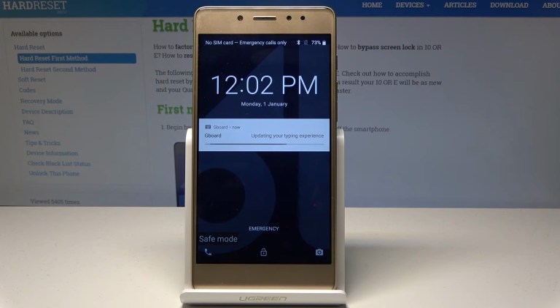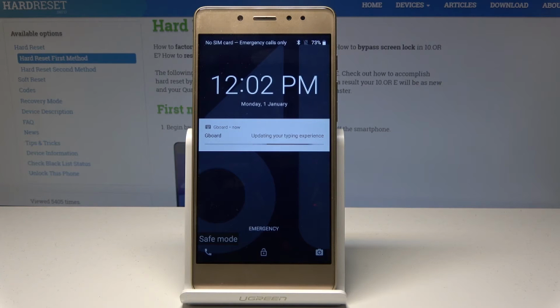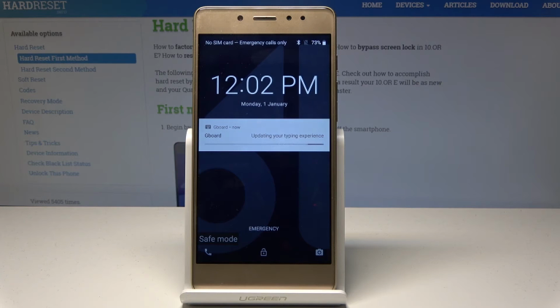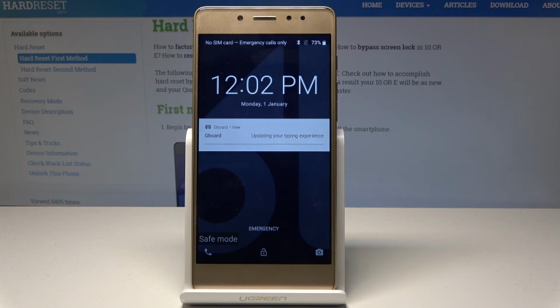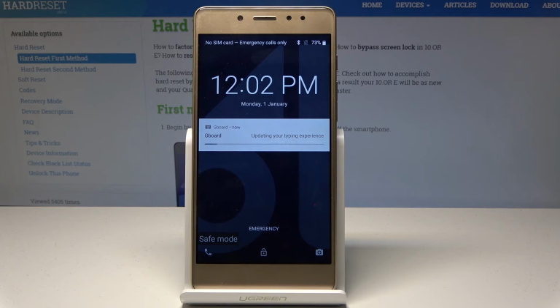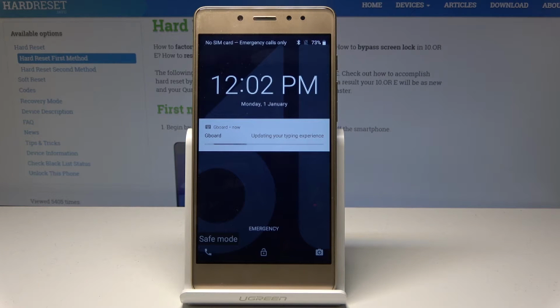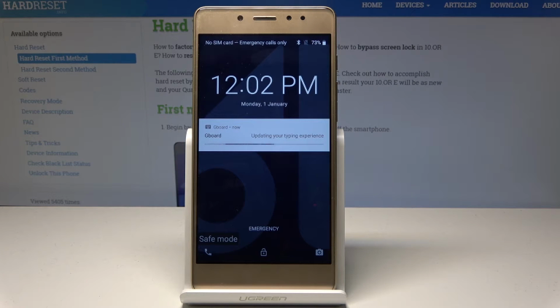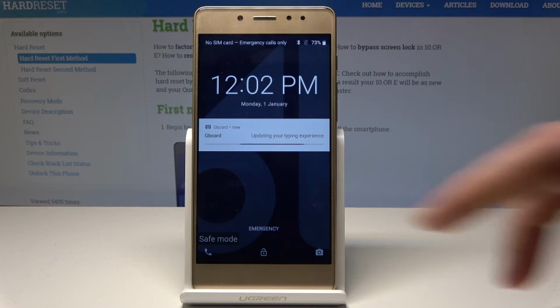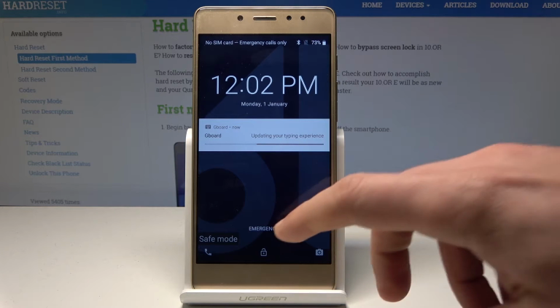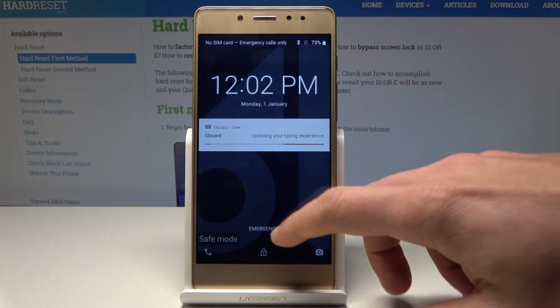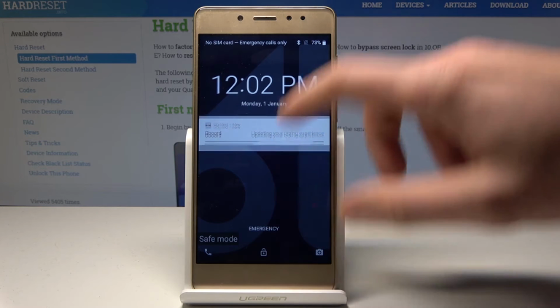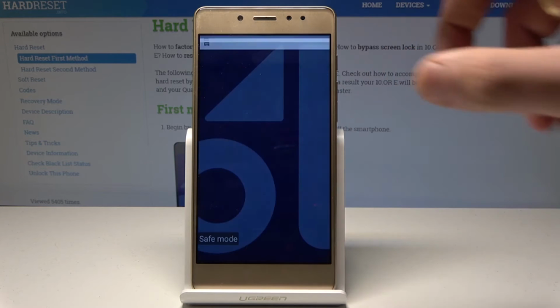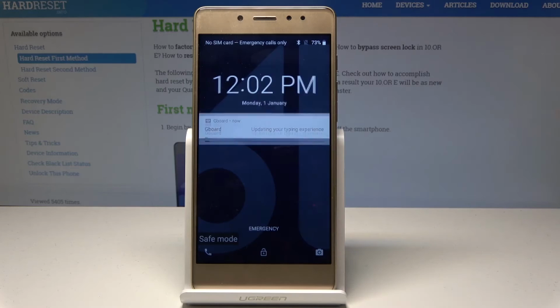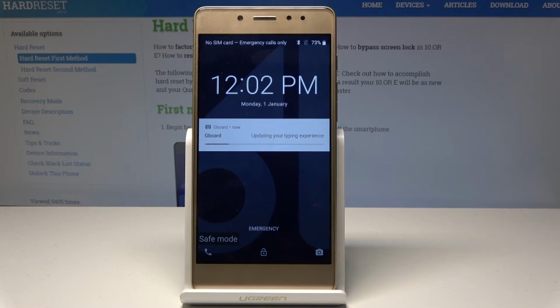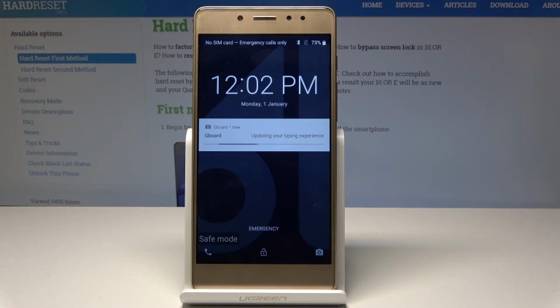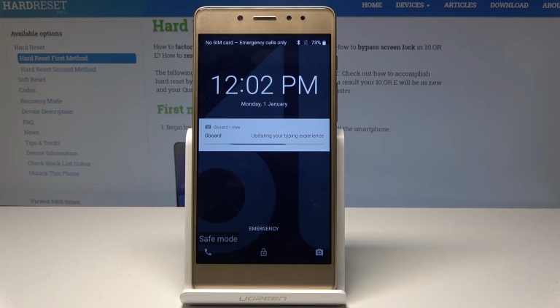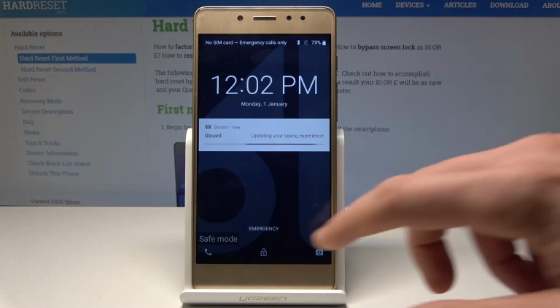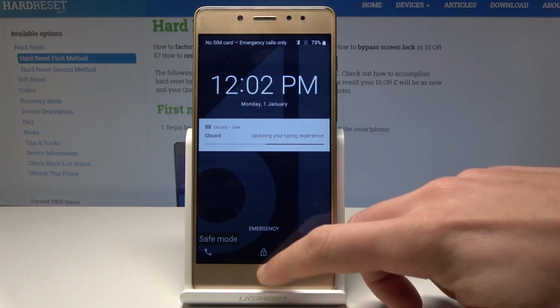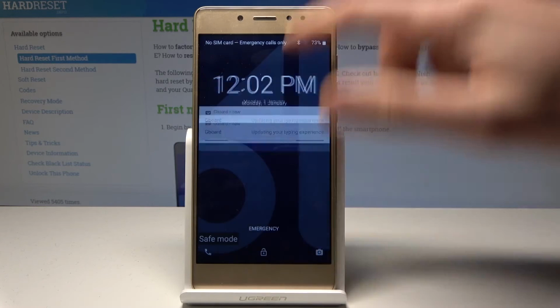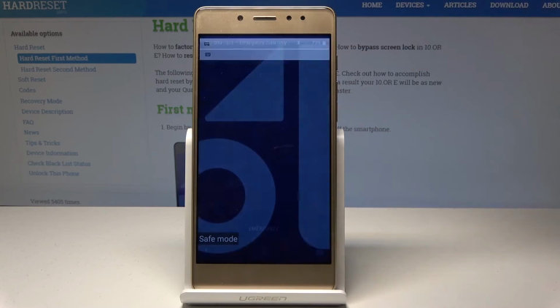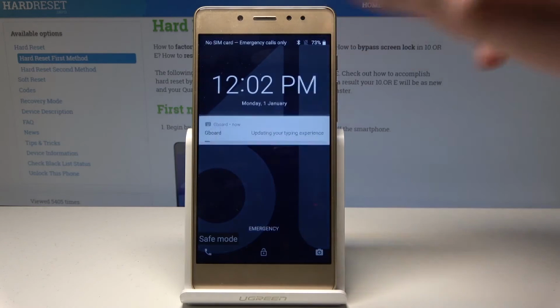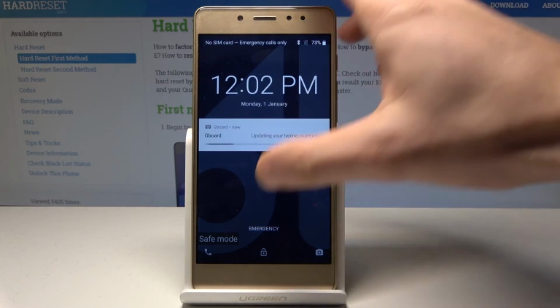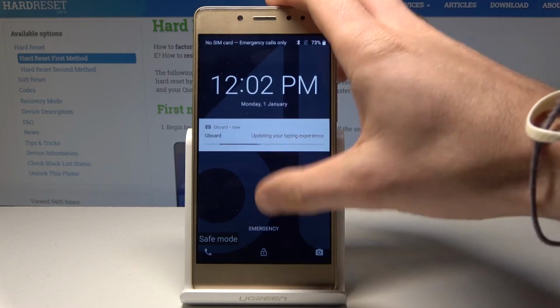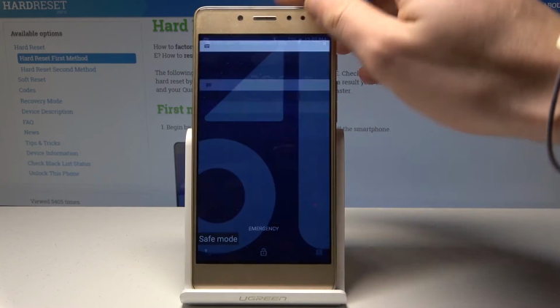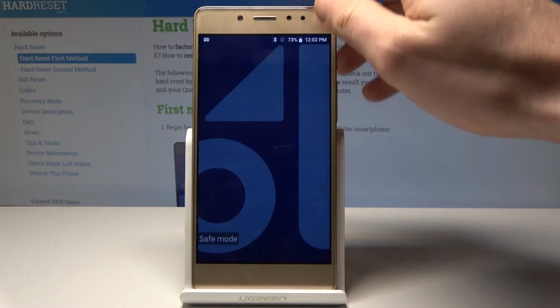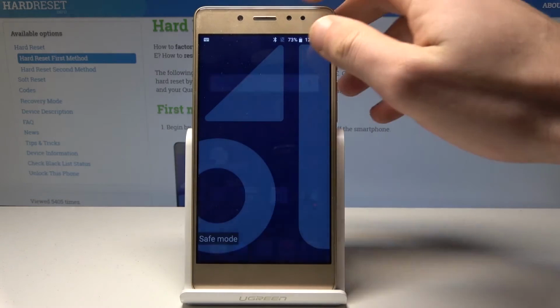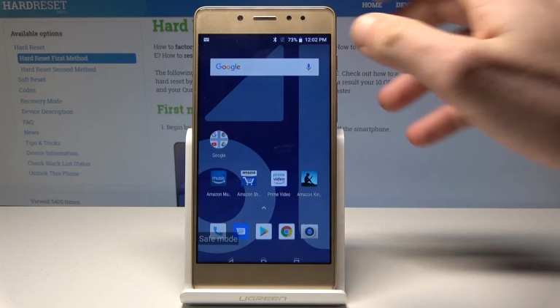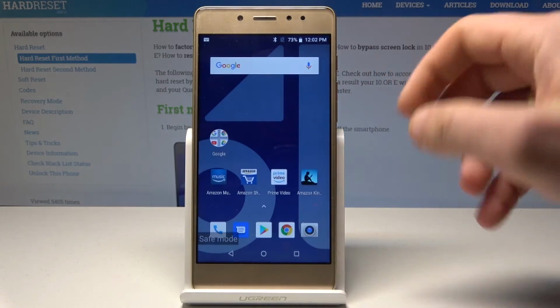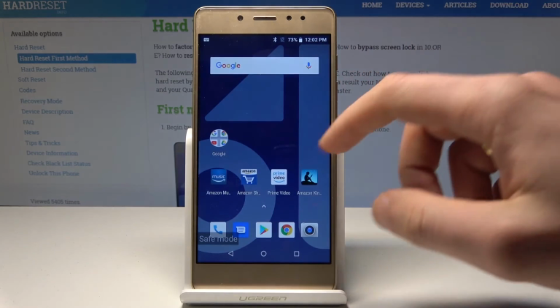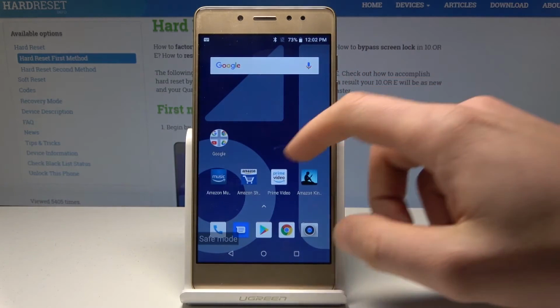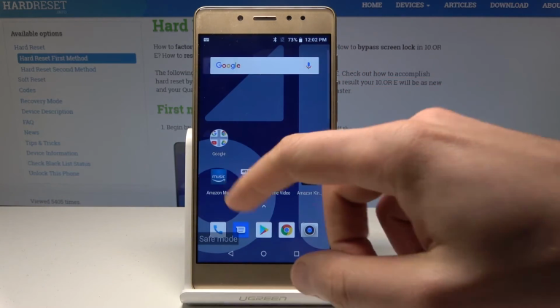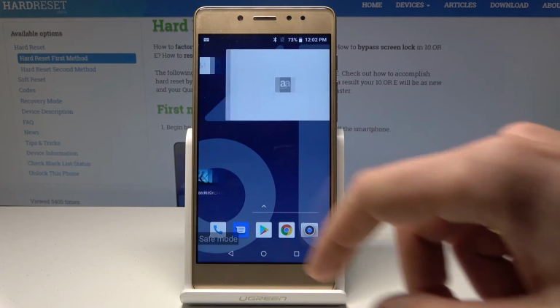Excellent. Now you can use your device in safe mode. You can check out how your device works without the third-party apps.